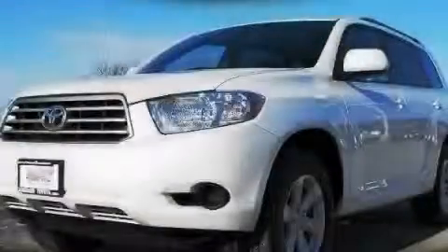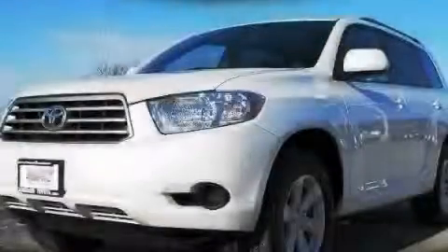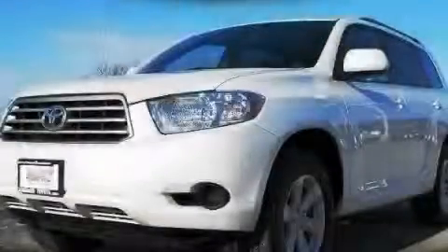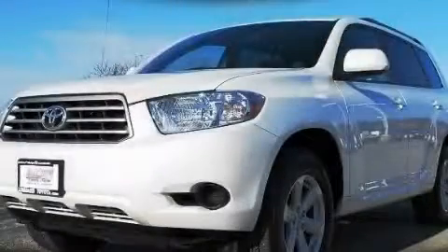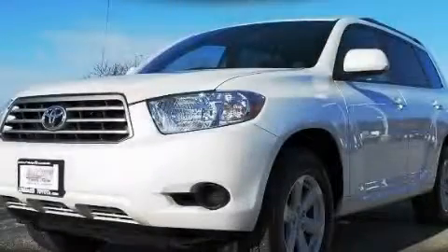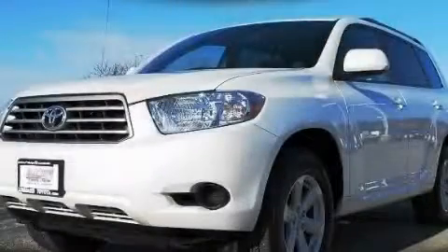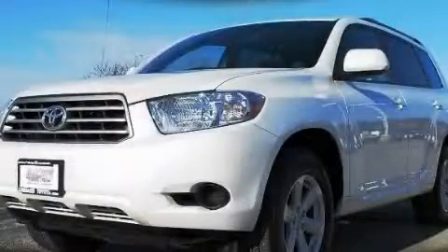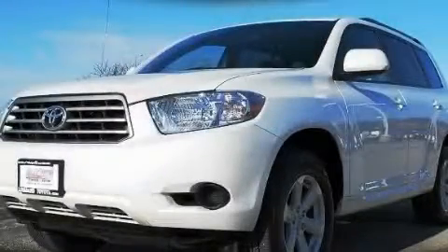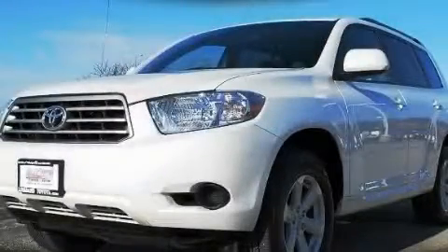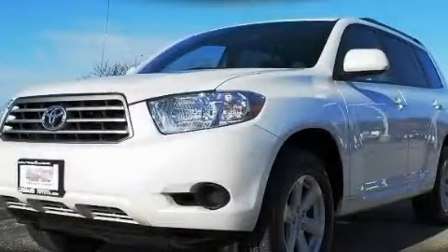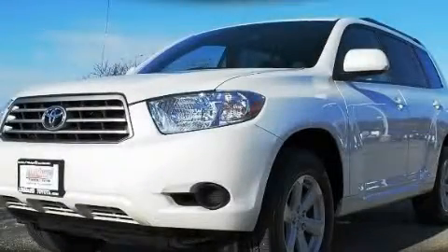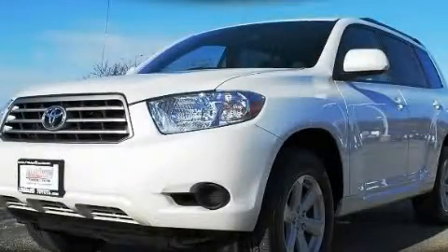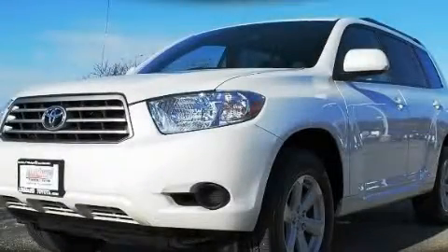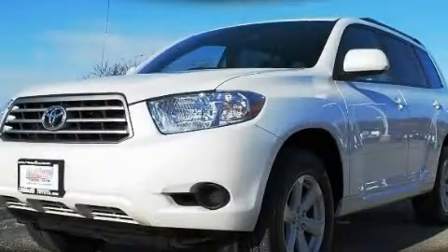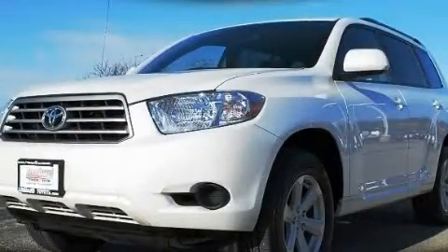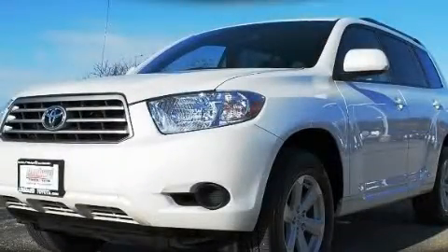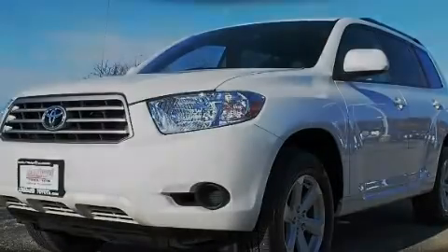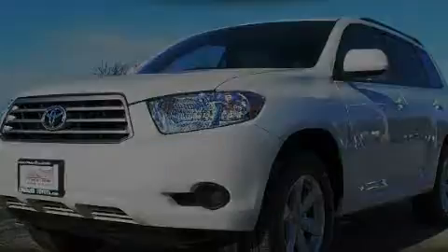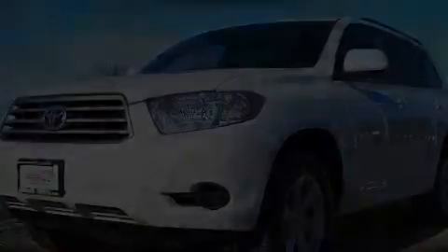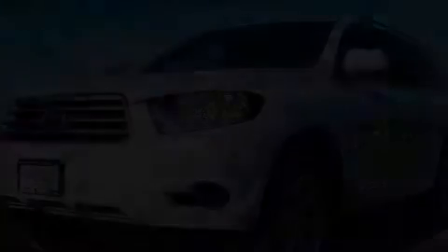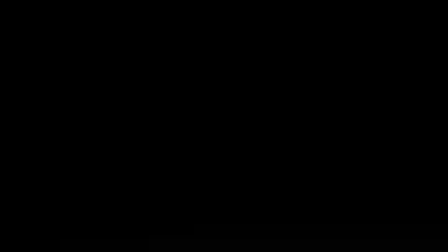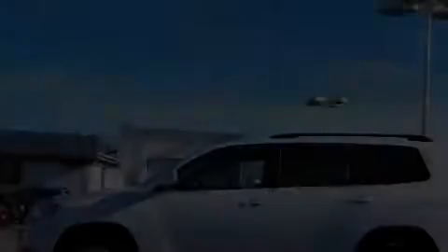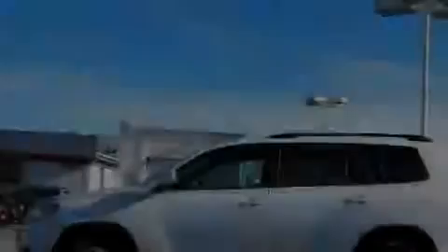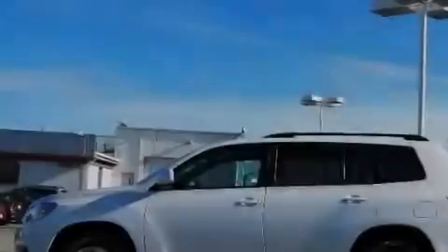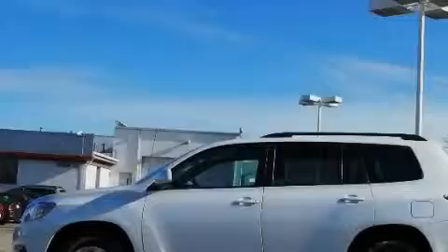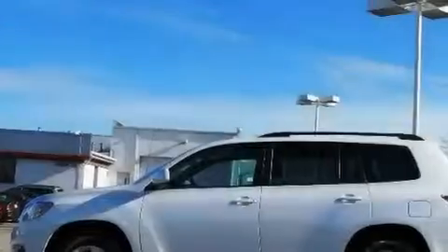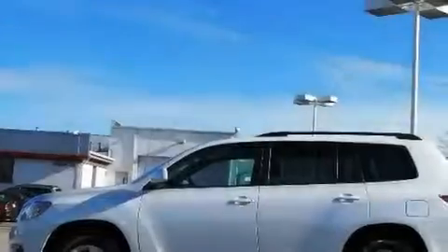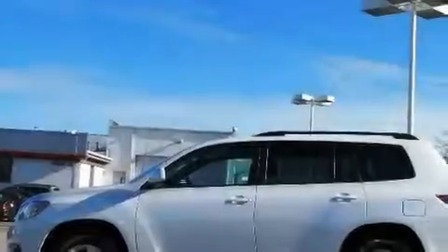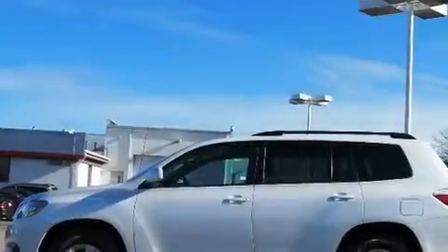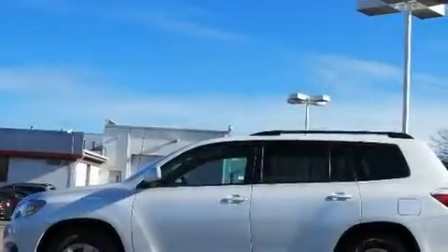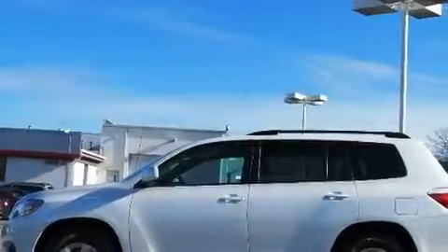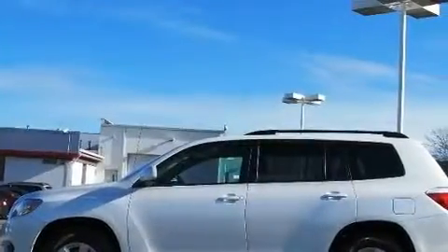This is a certified pre-owned 2010 Toyota Highlander. Safety, space, and comfort.